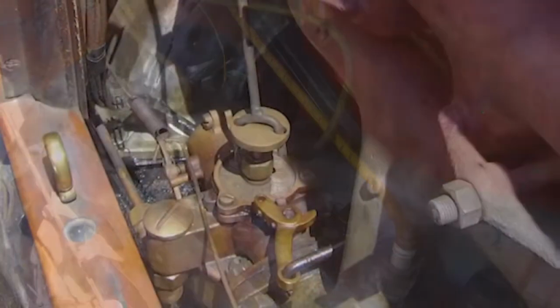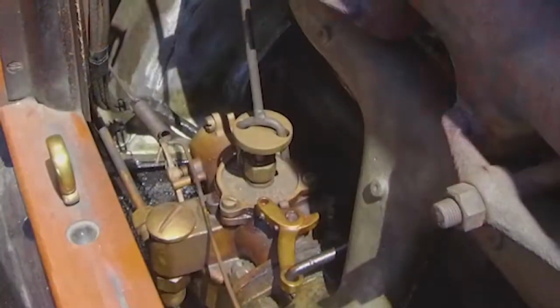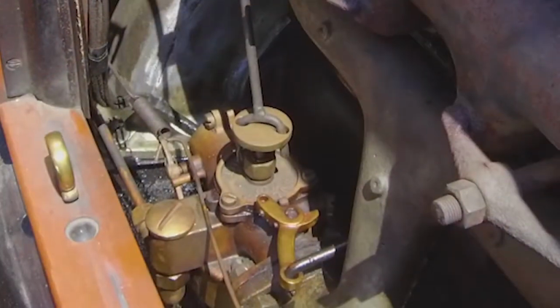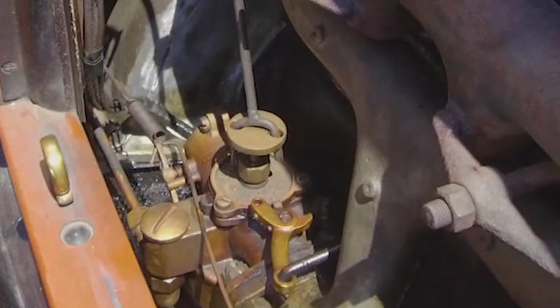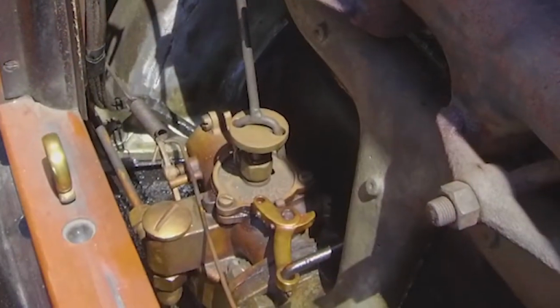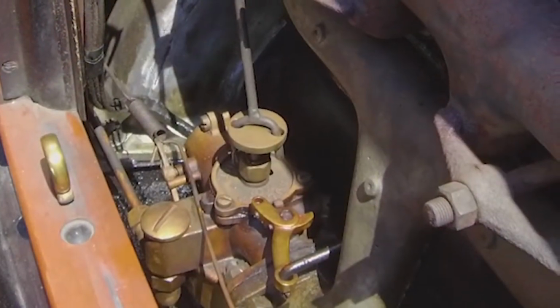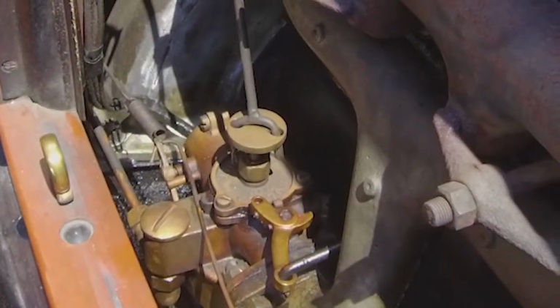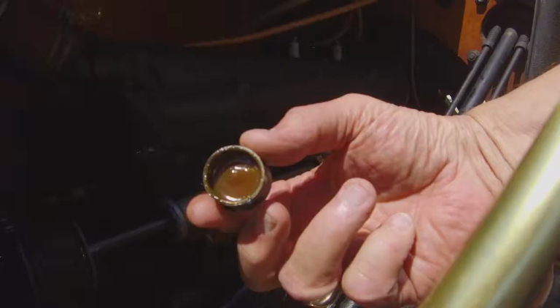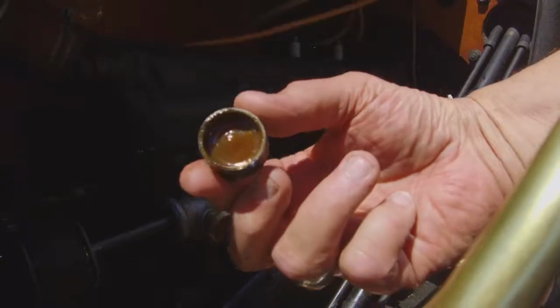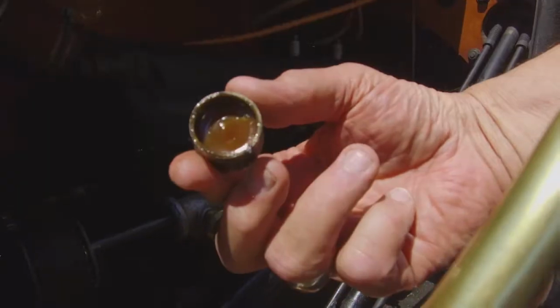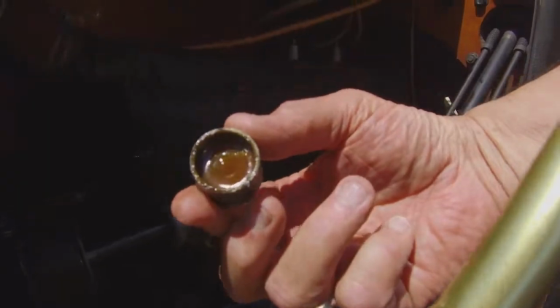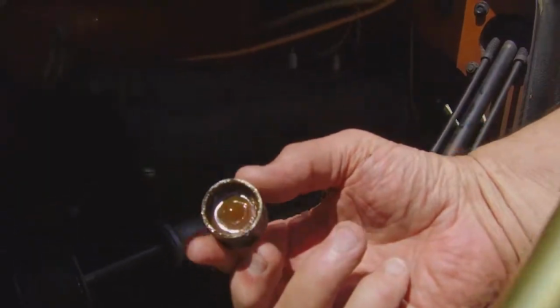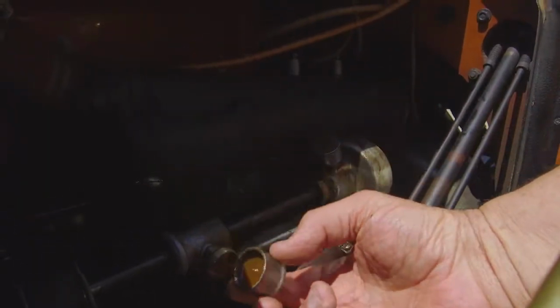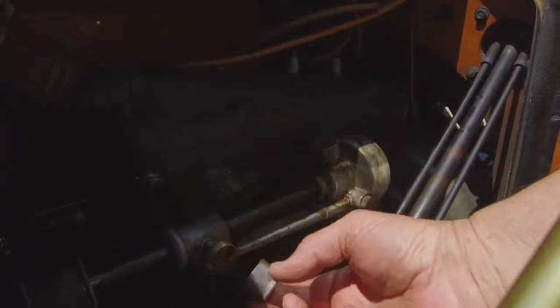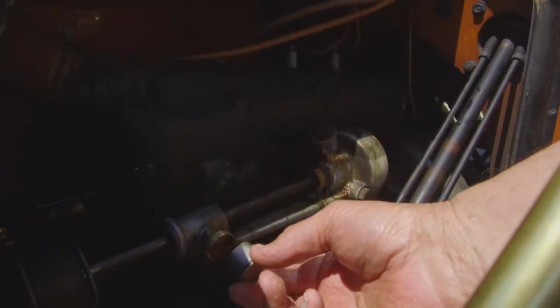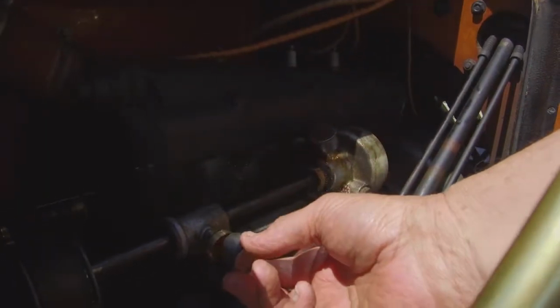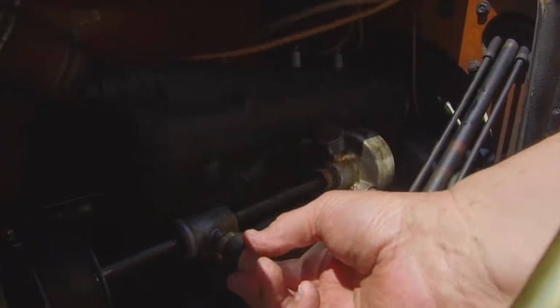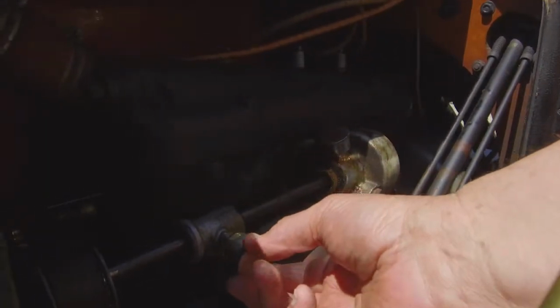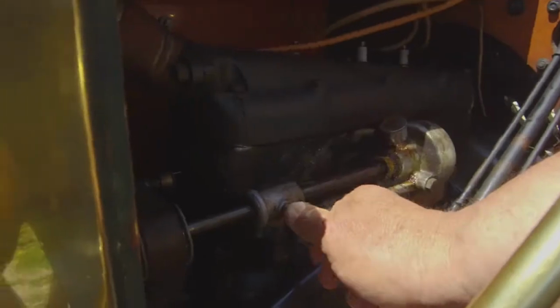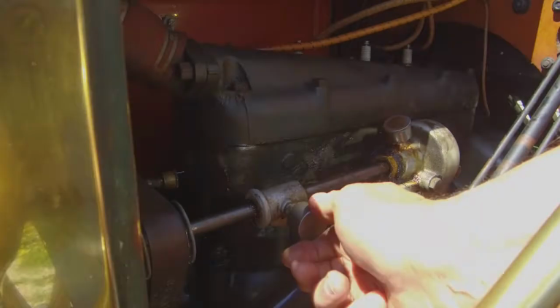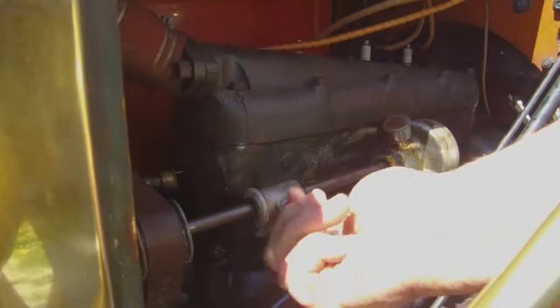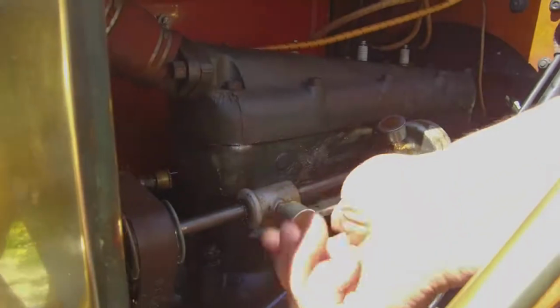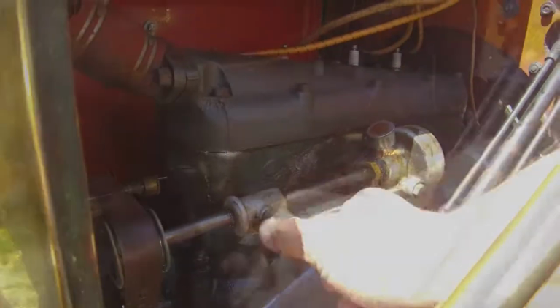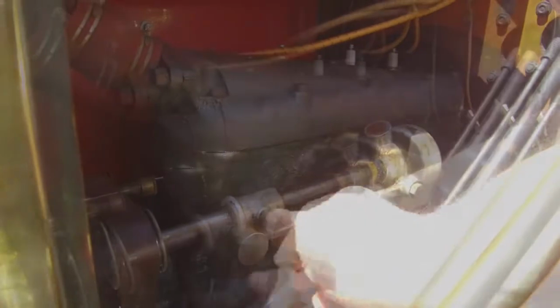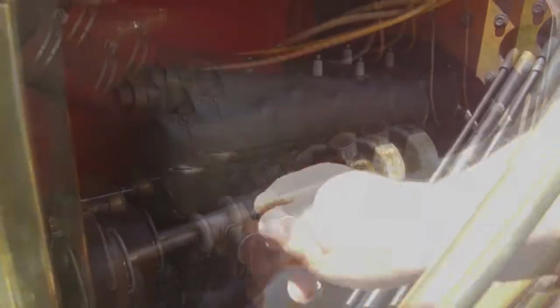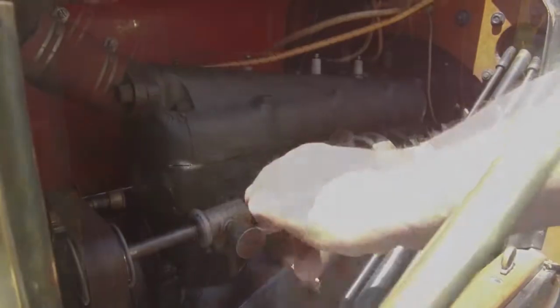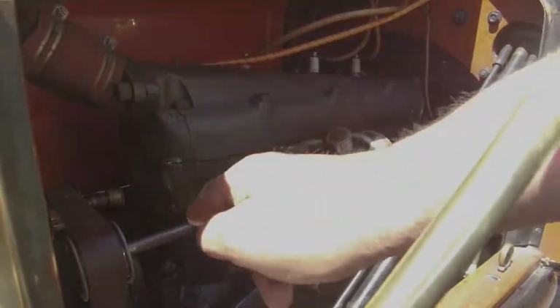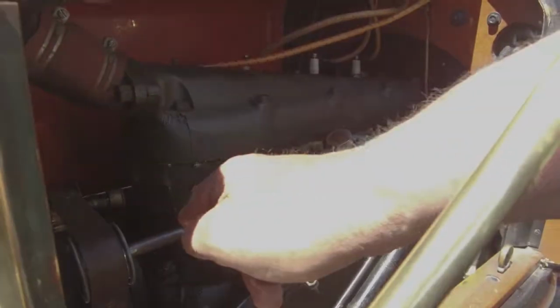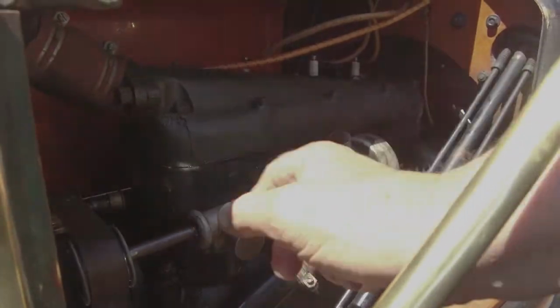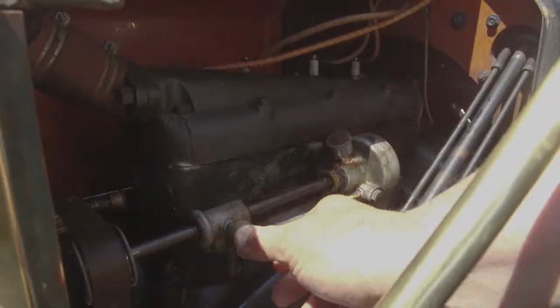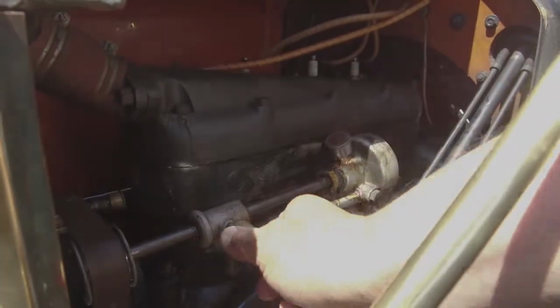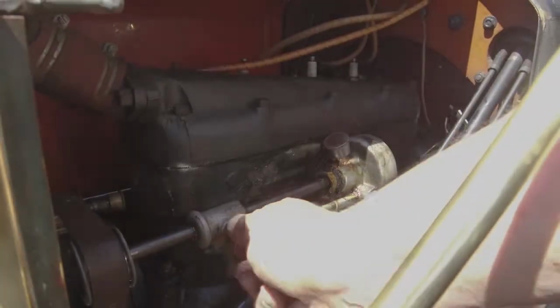It's called a Holley carburetor. You fill the grease cups full of grease, give it an extra turn, and the grease comes out each side.